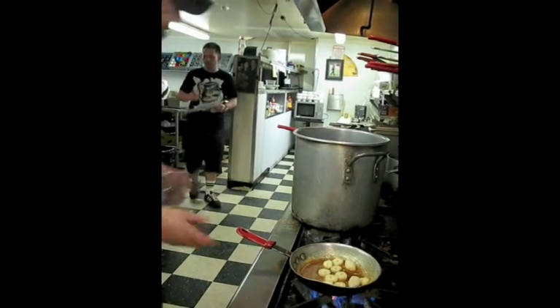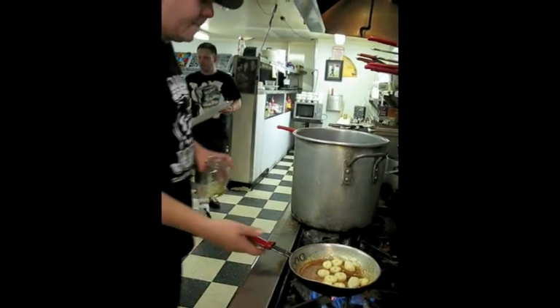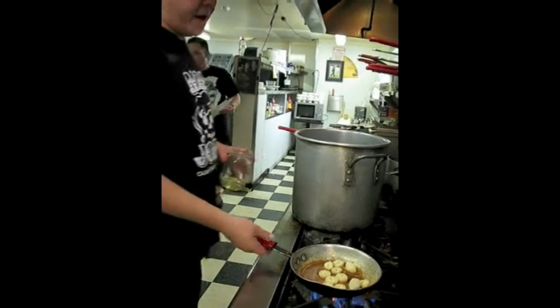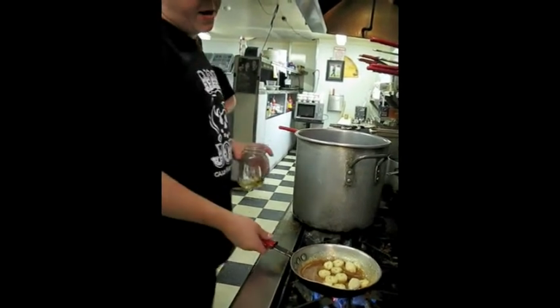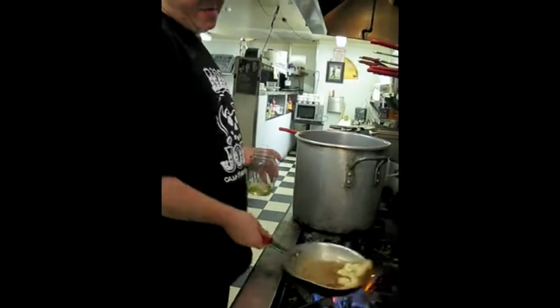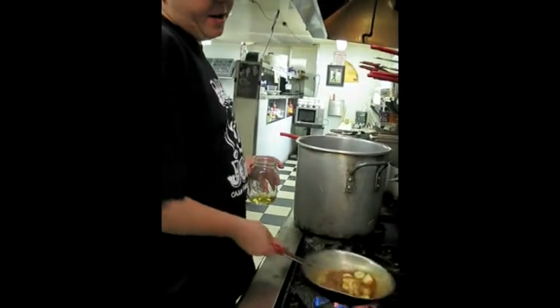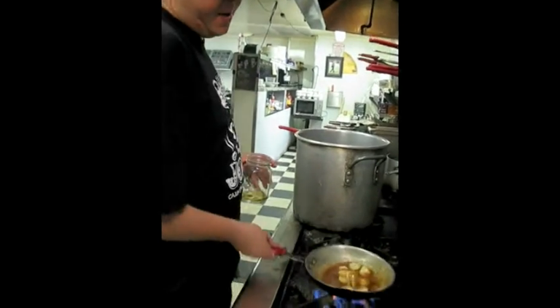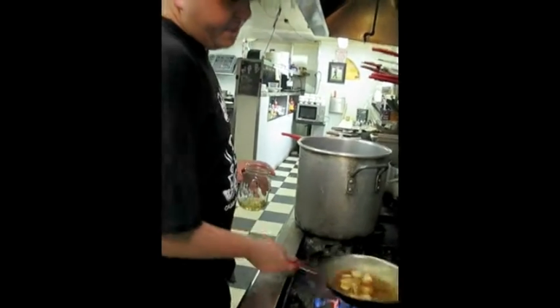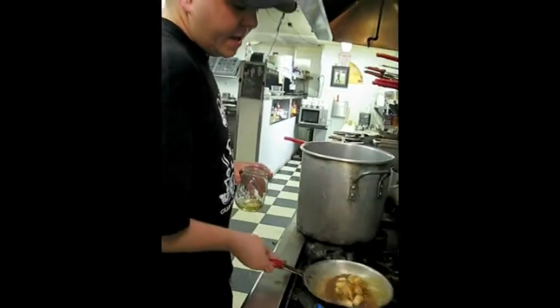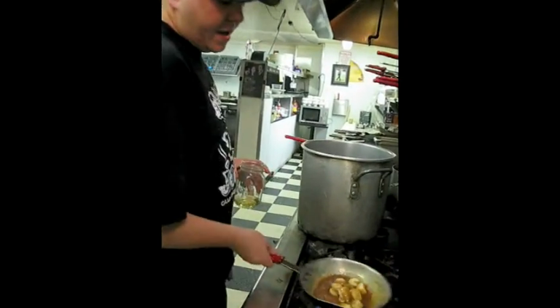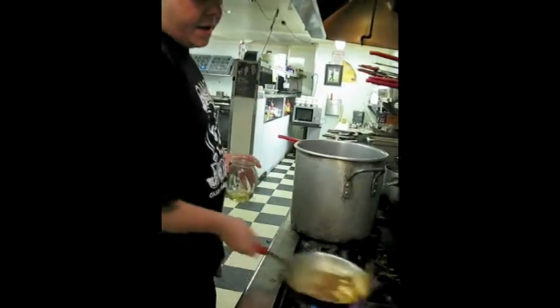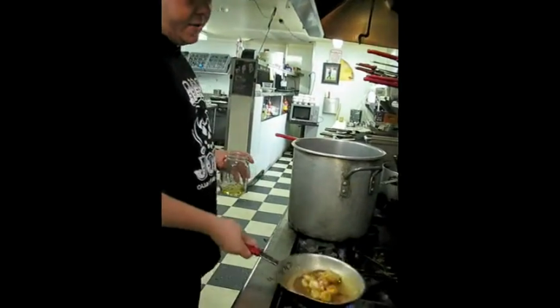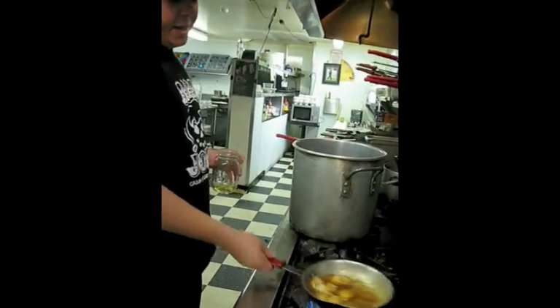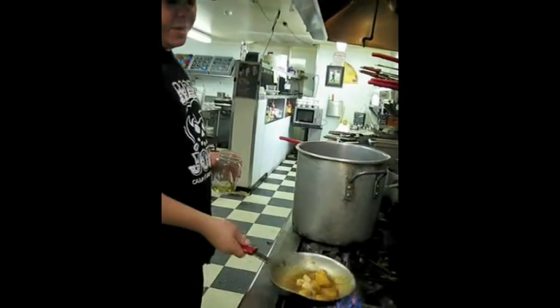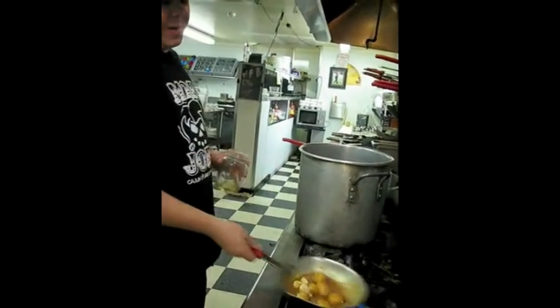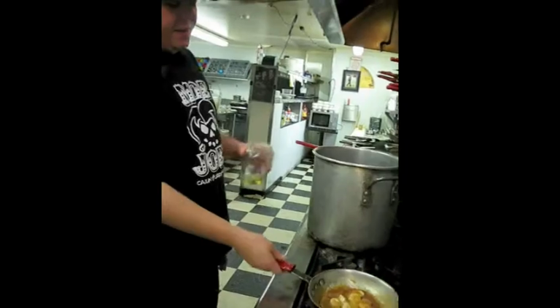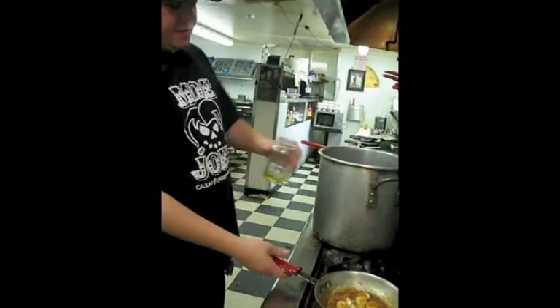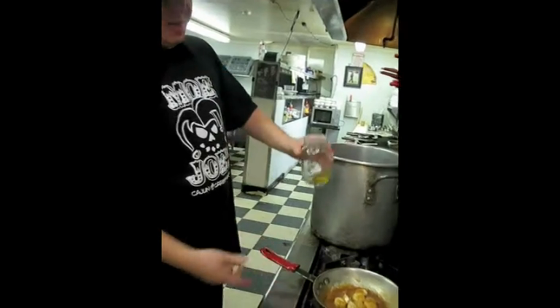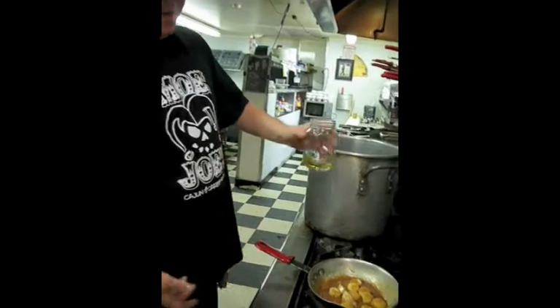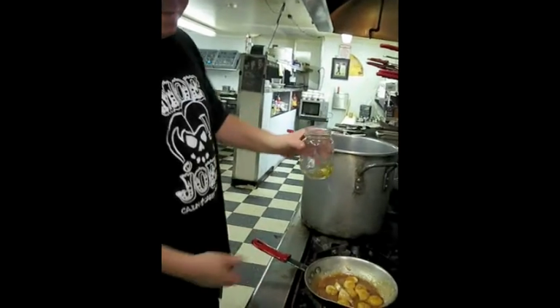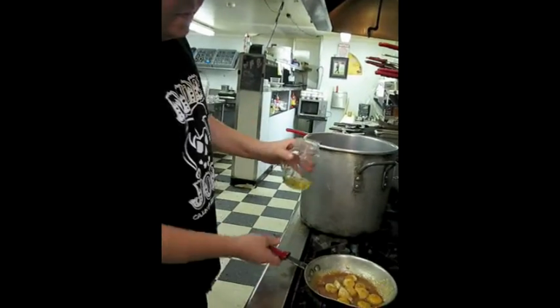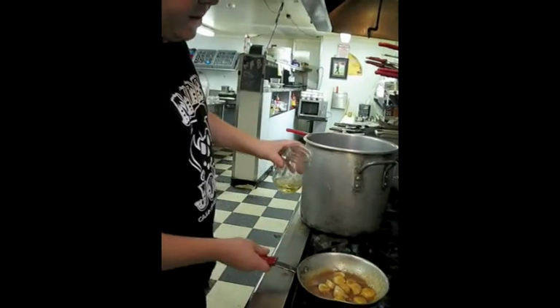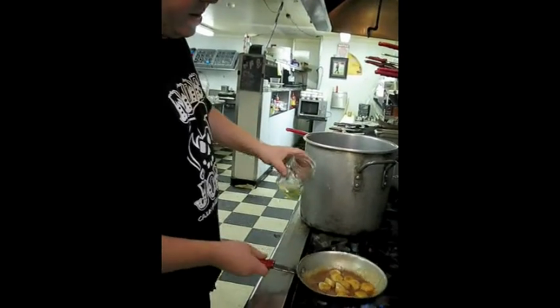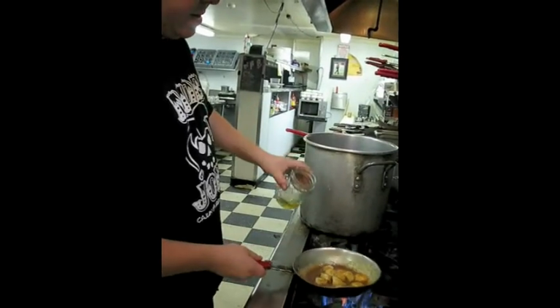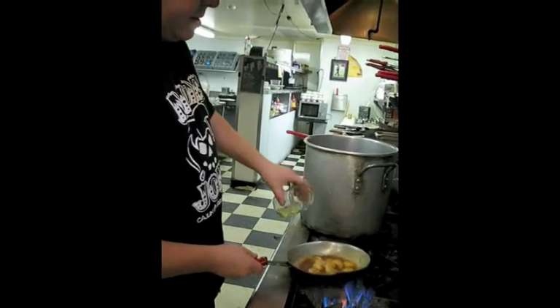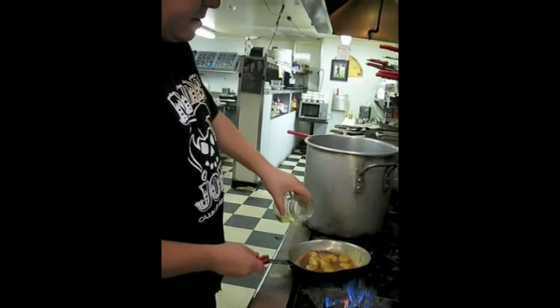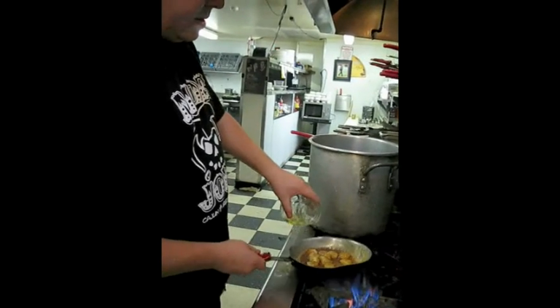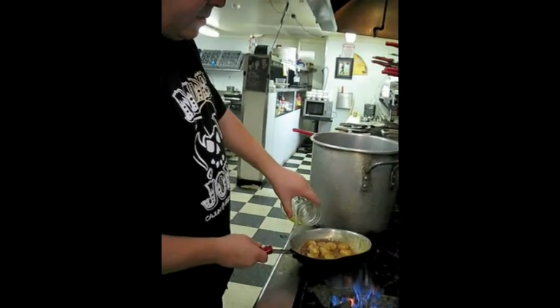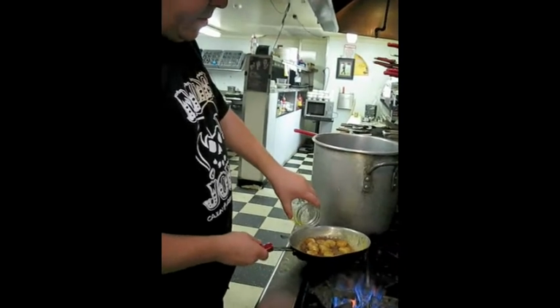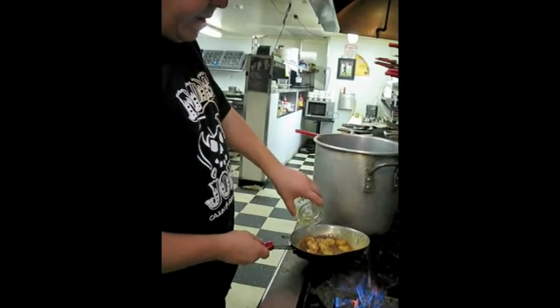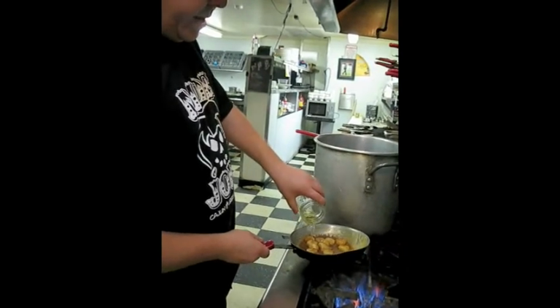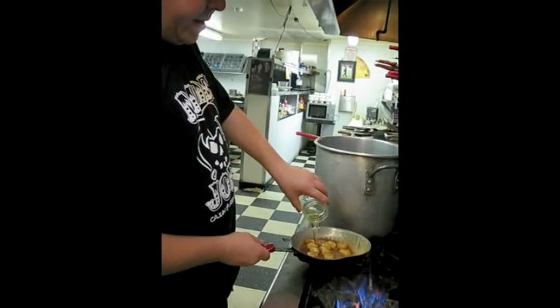Now we've got our caramel heated up, we're ready to cook the bananas. We'll take our 151 and put it right in there.